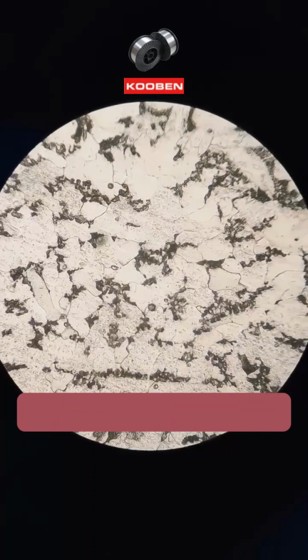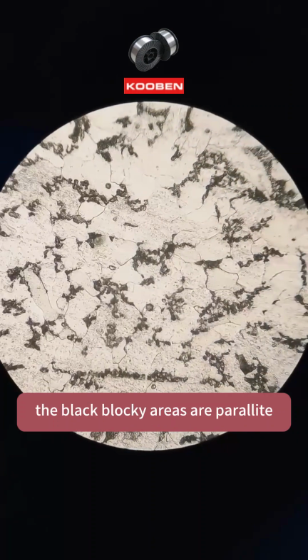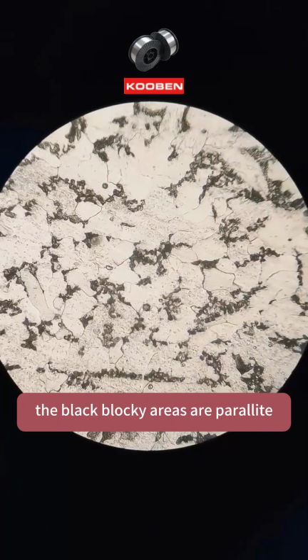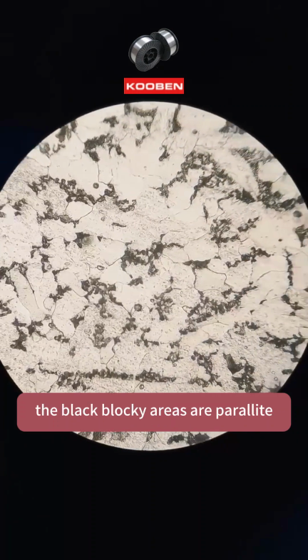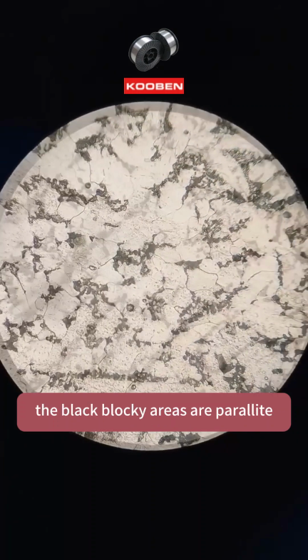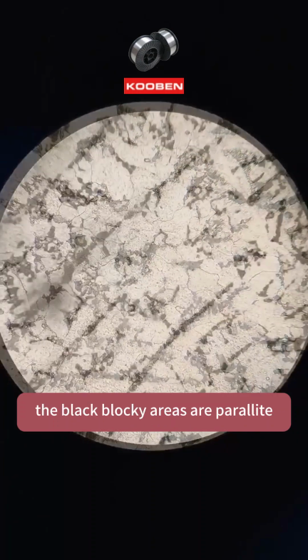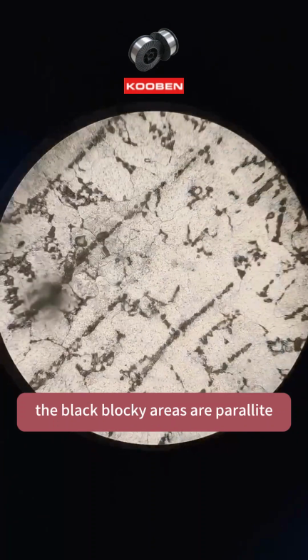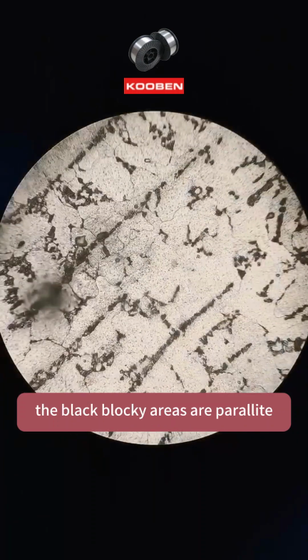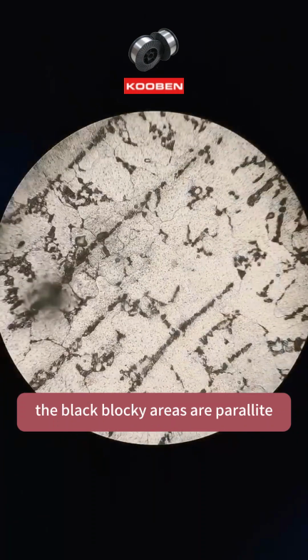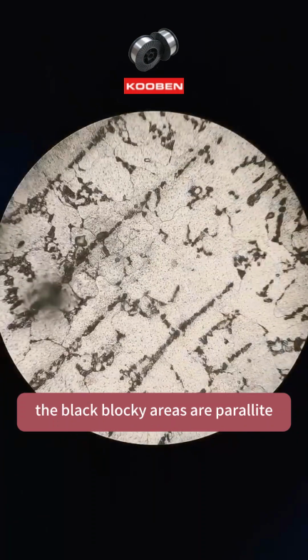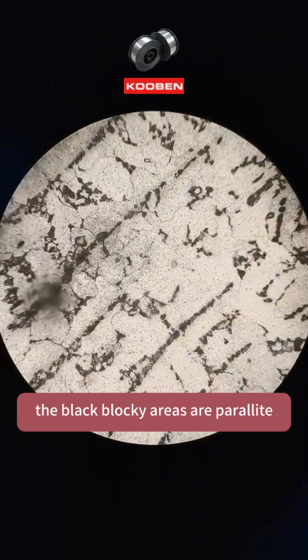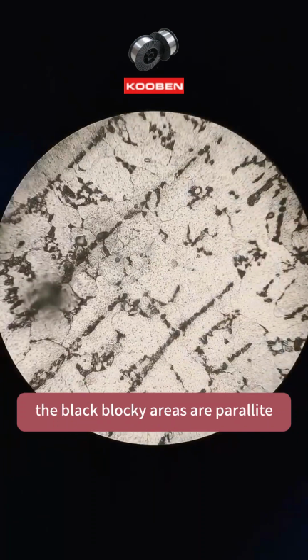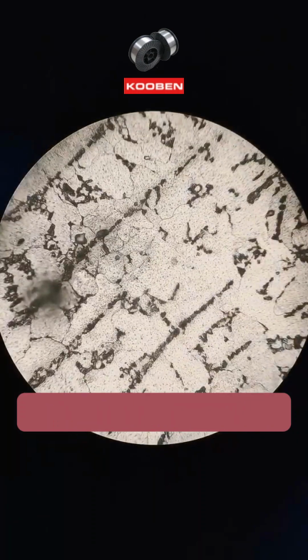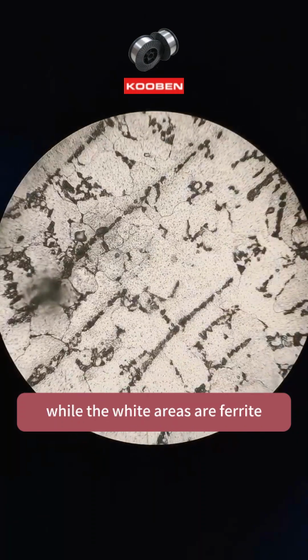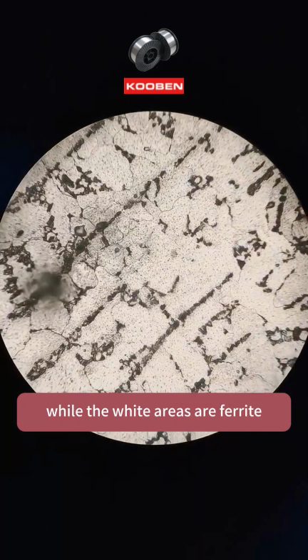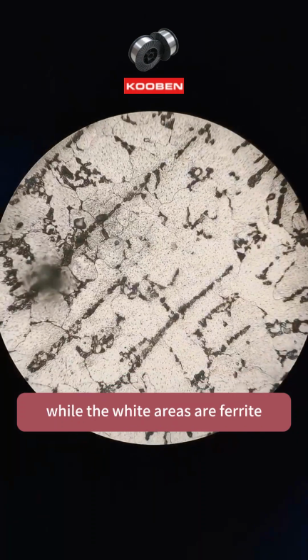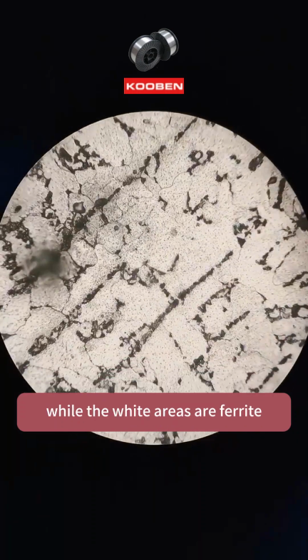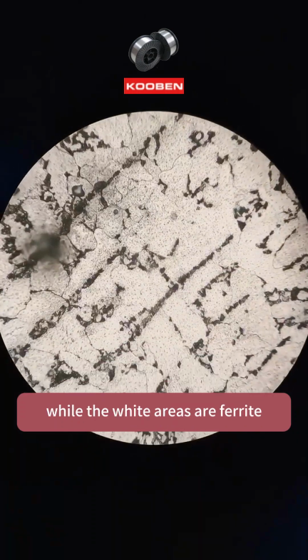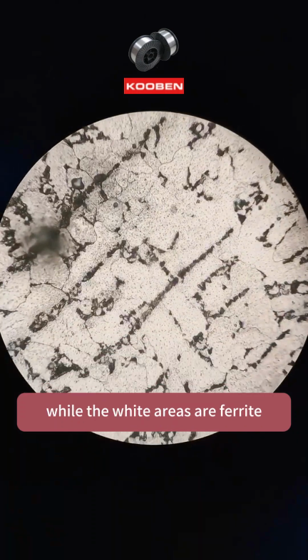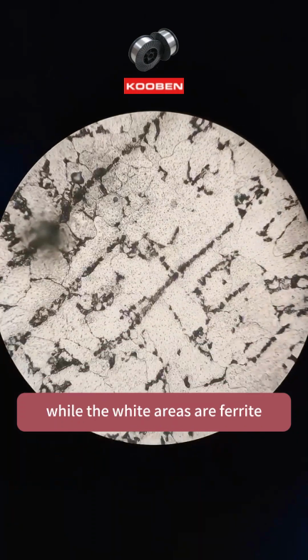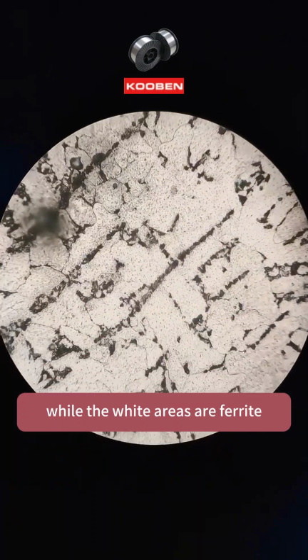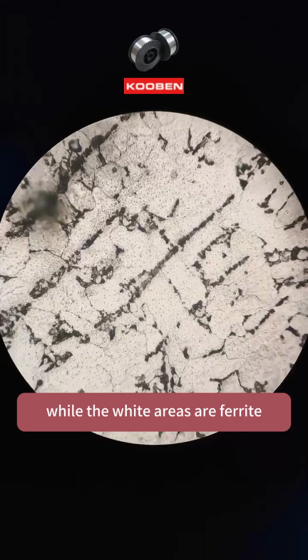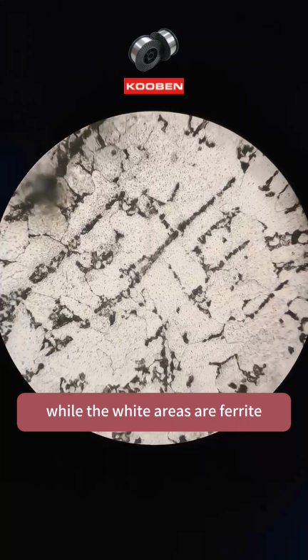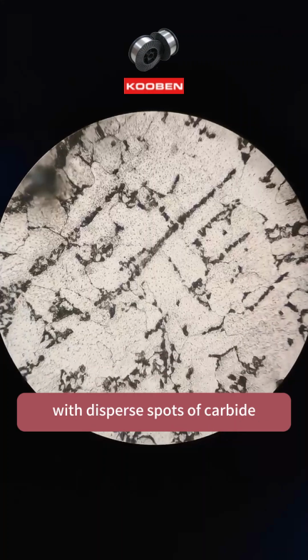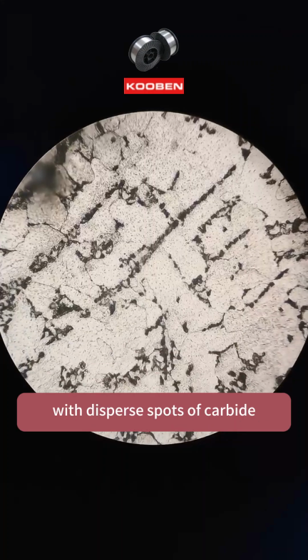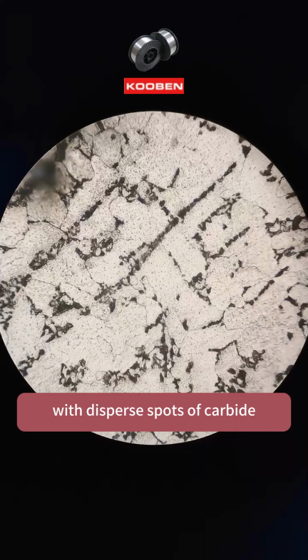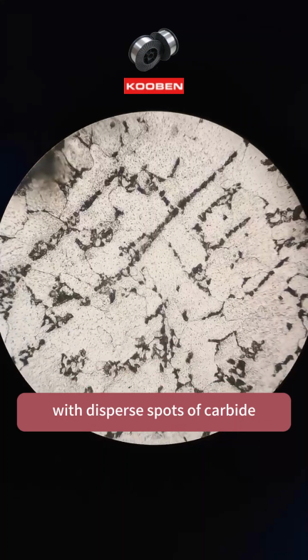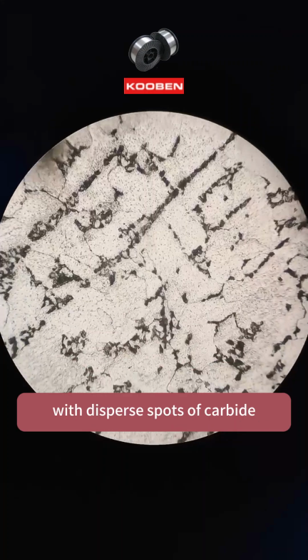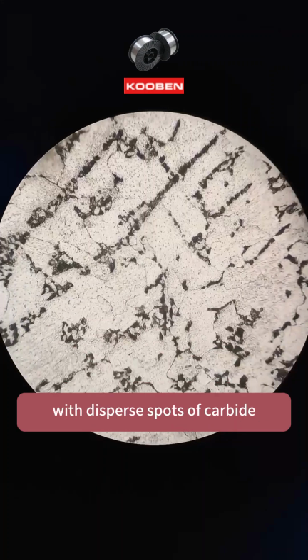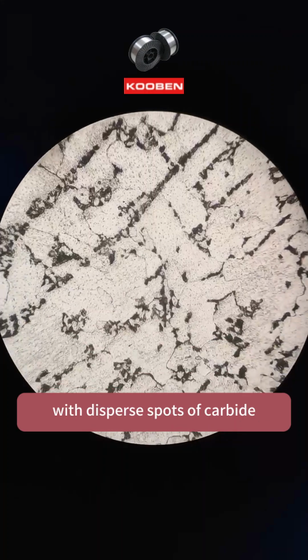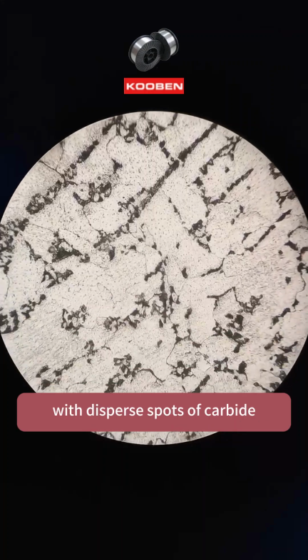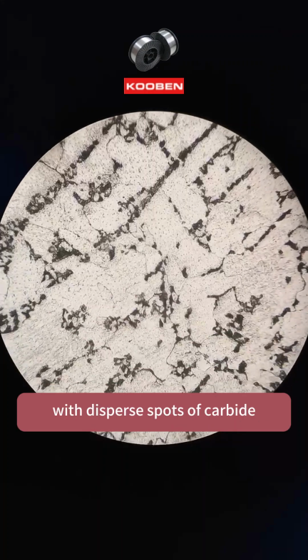The black blocky areas are pearlite, while the white areas are ferrite, with dispersed spots of carbide.